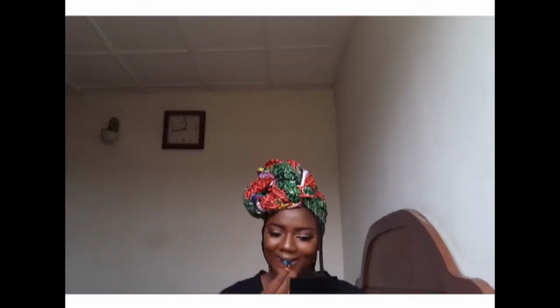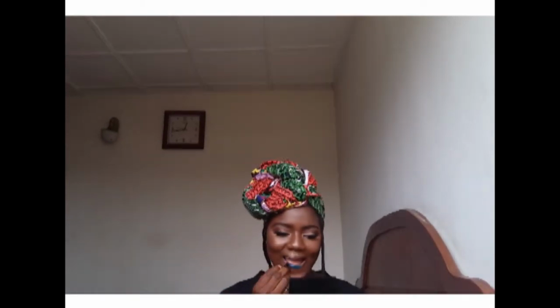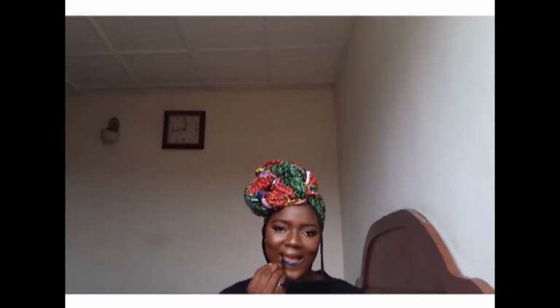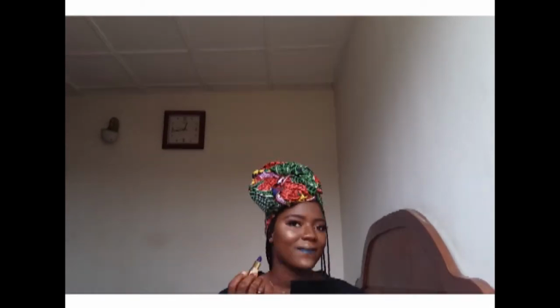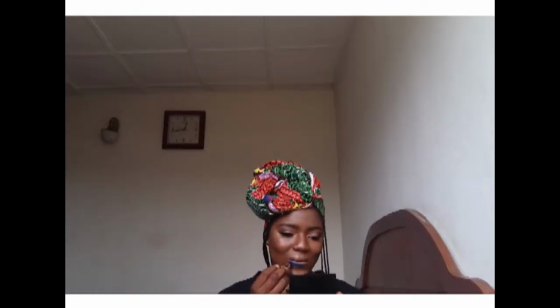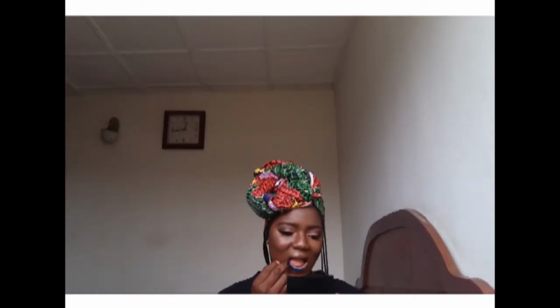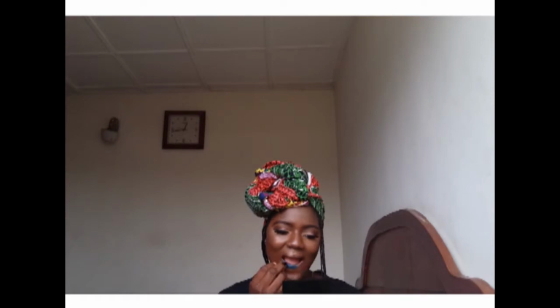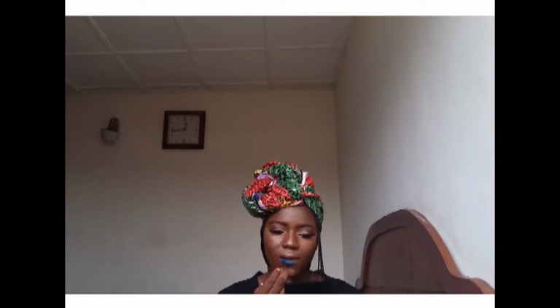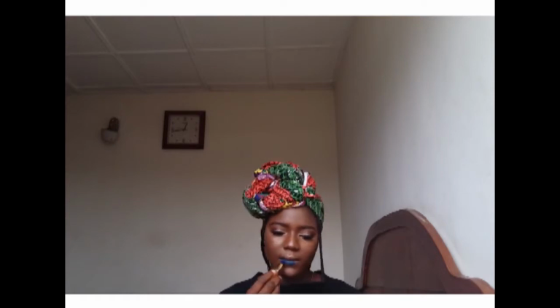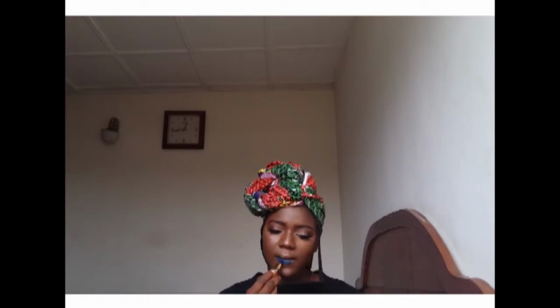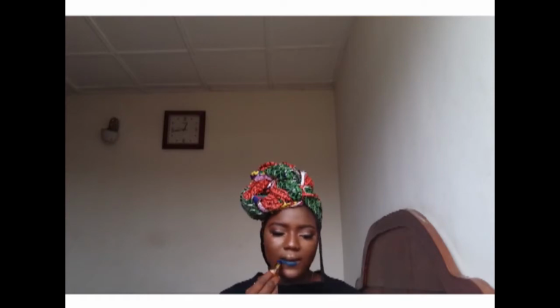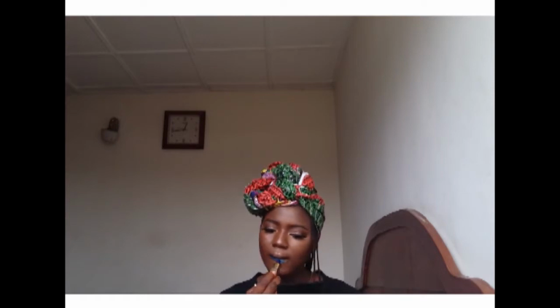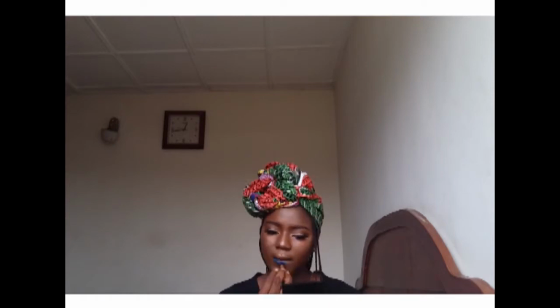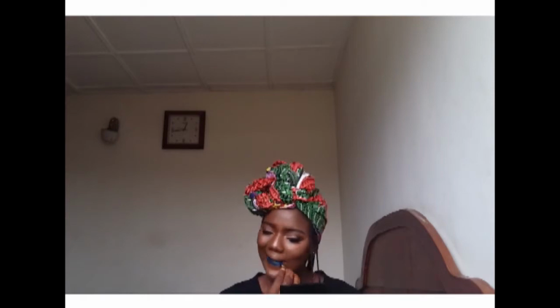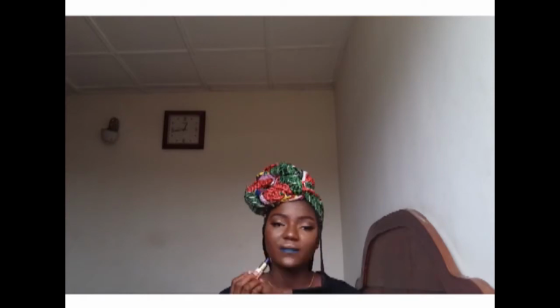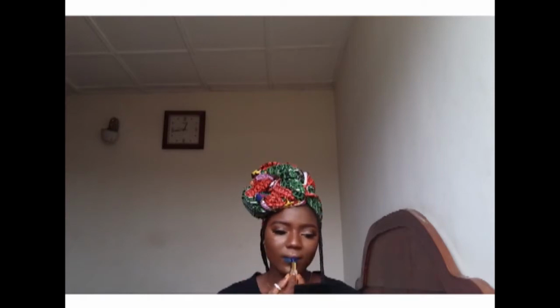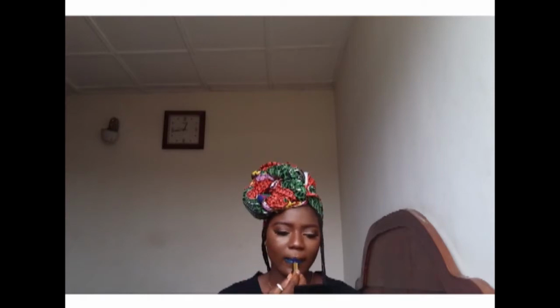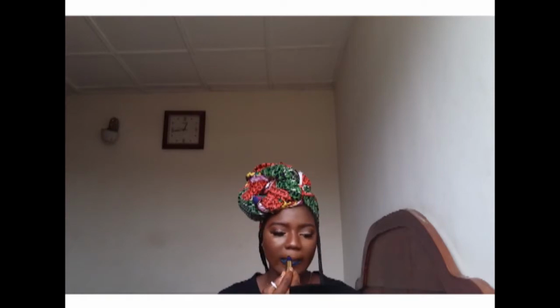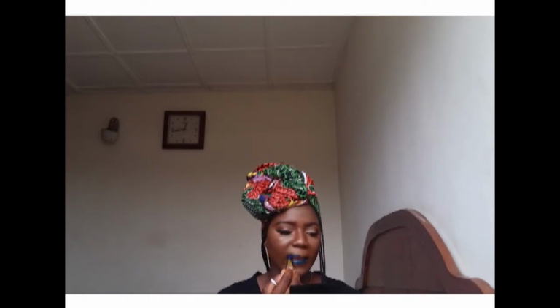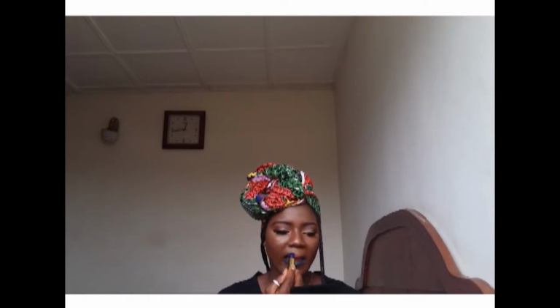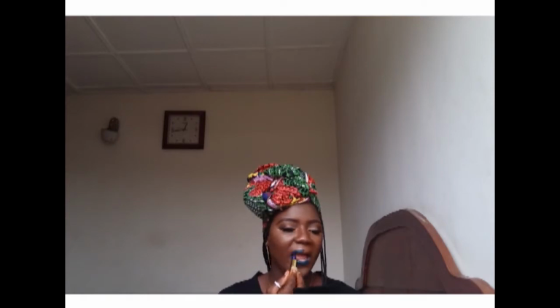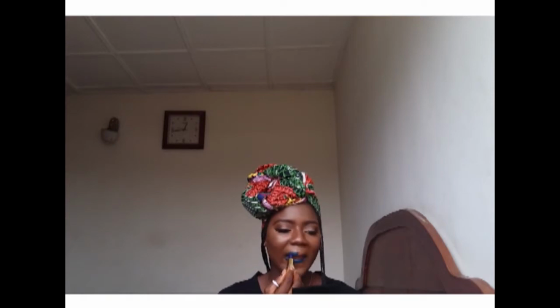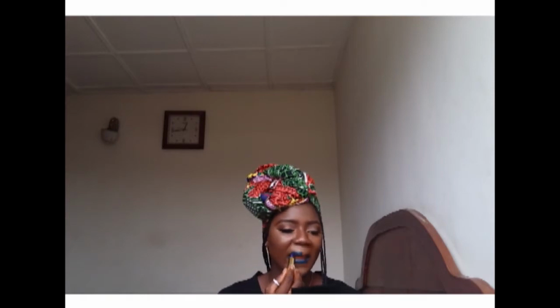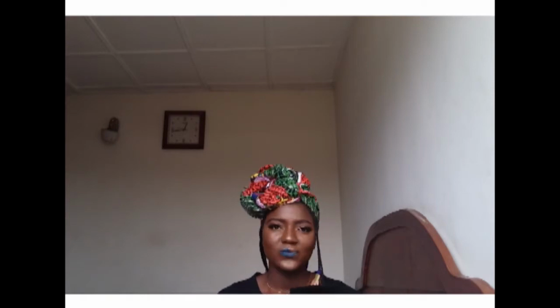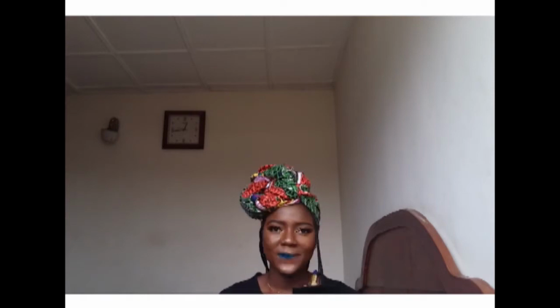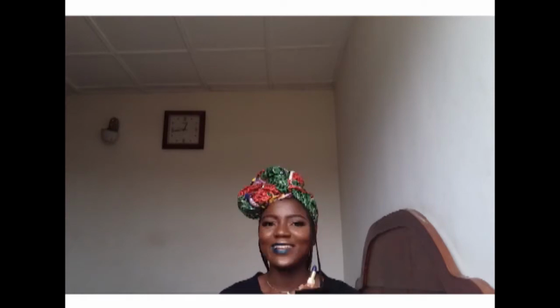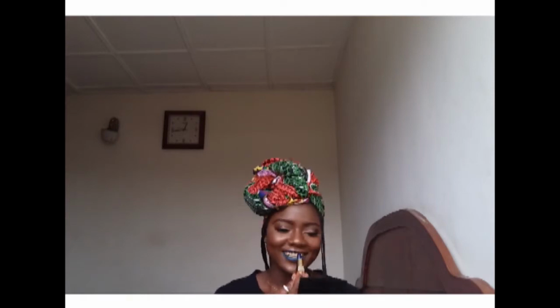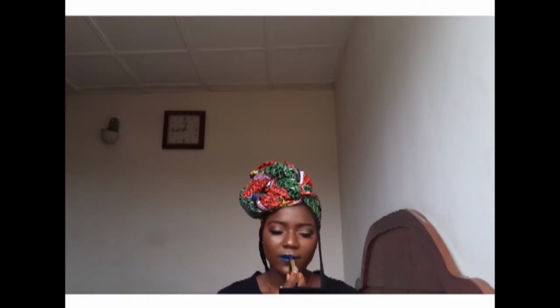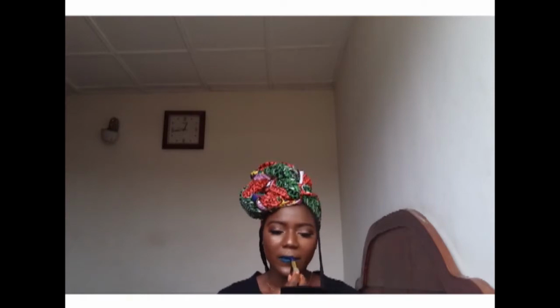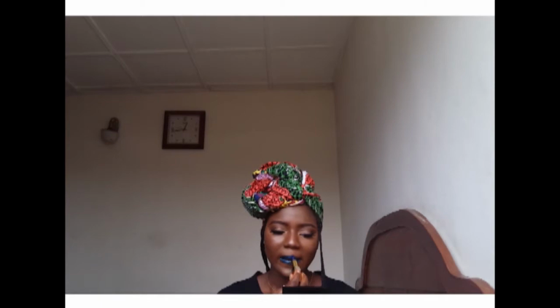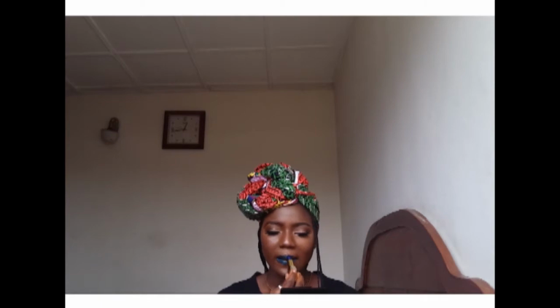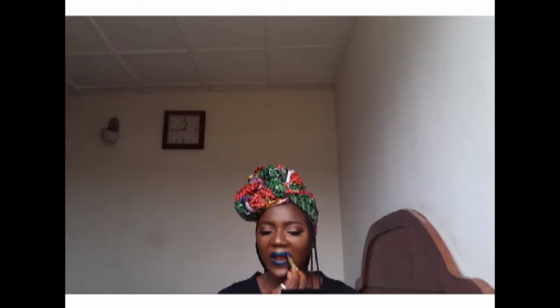I'm using Milan Color Statements lipstick — it's like a dark blue.